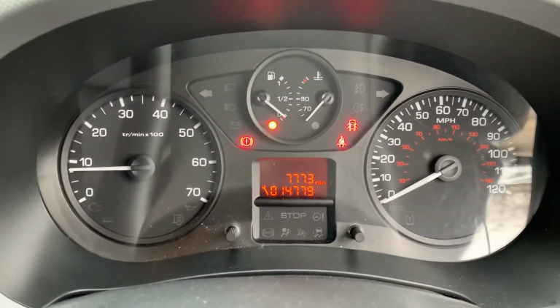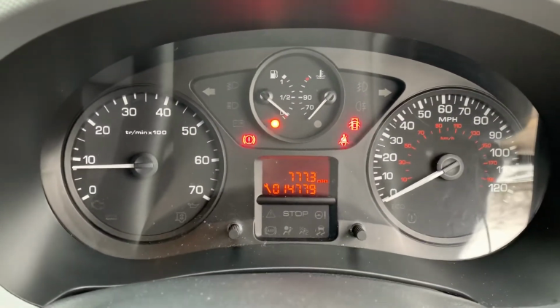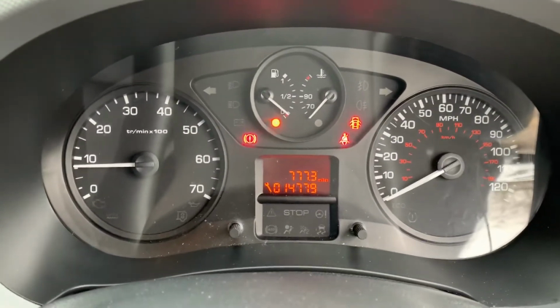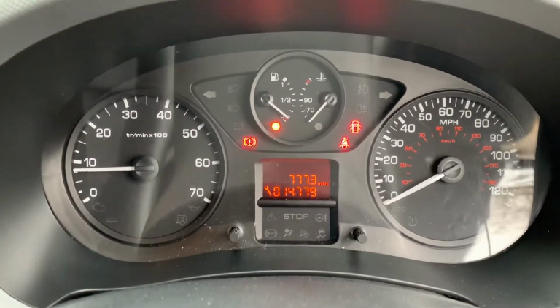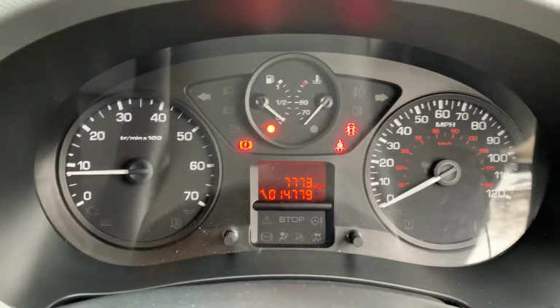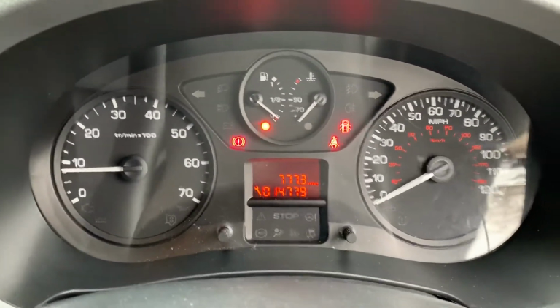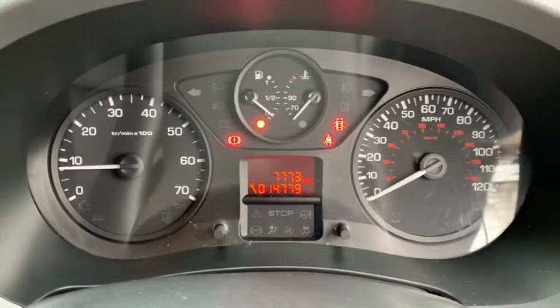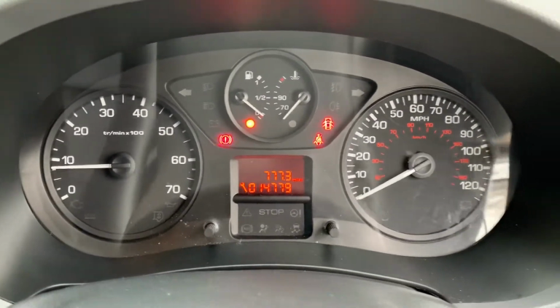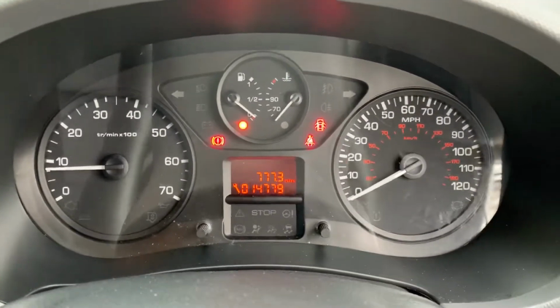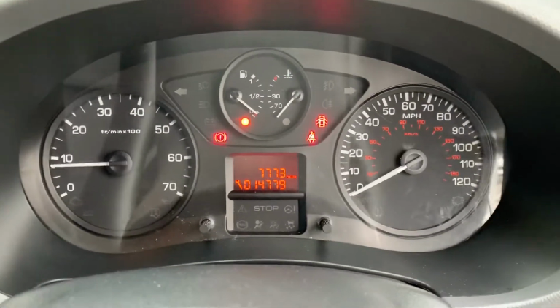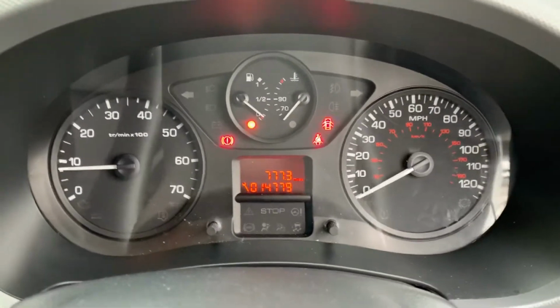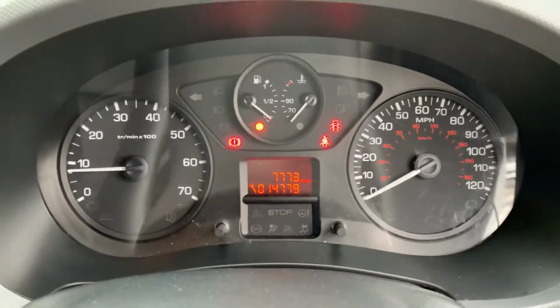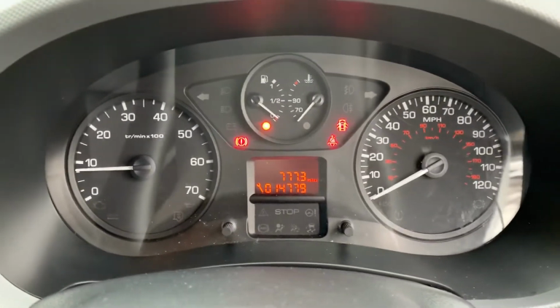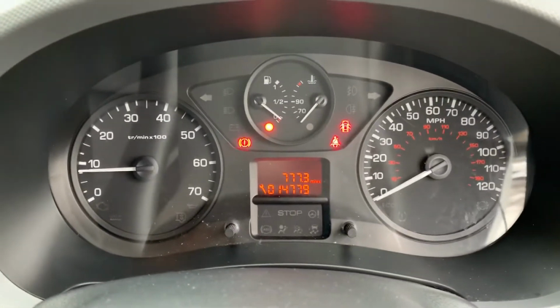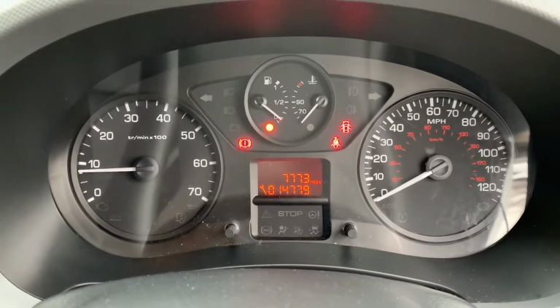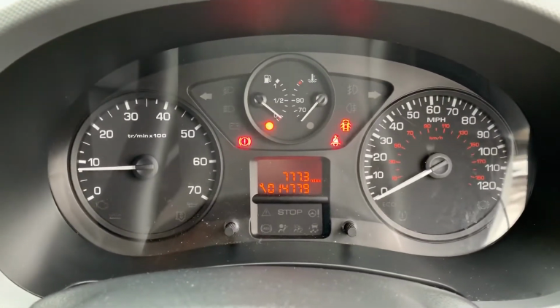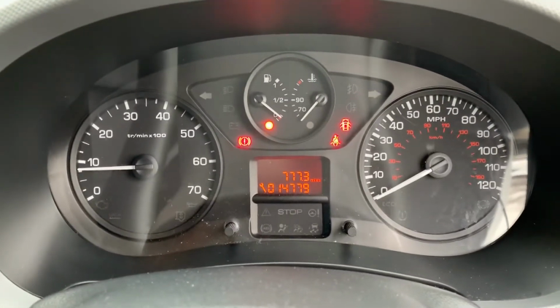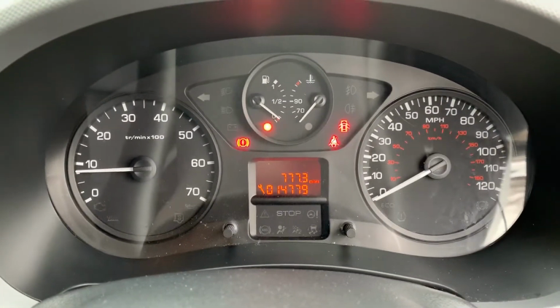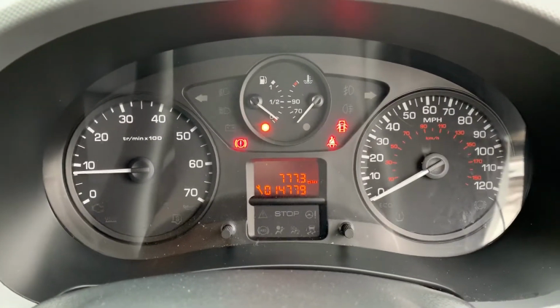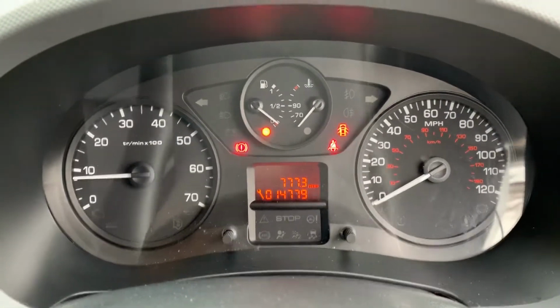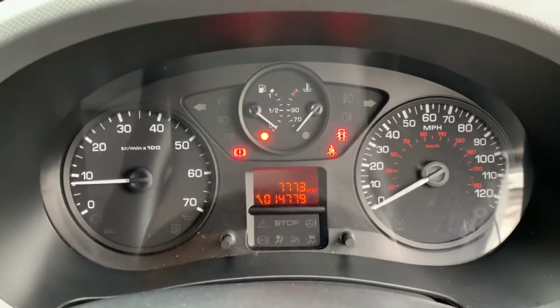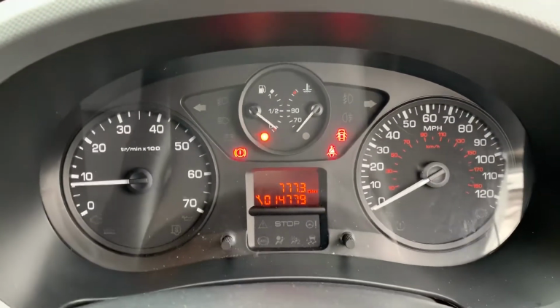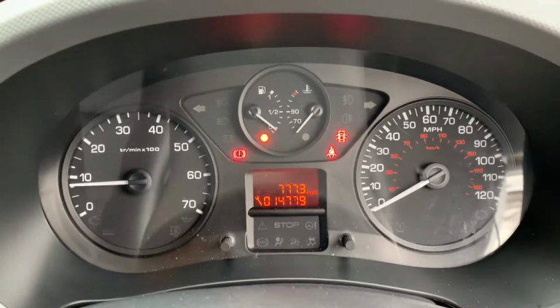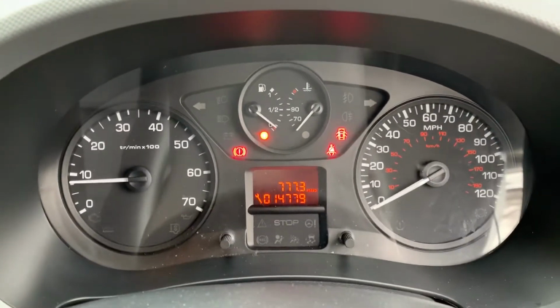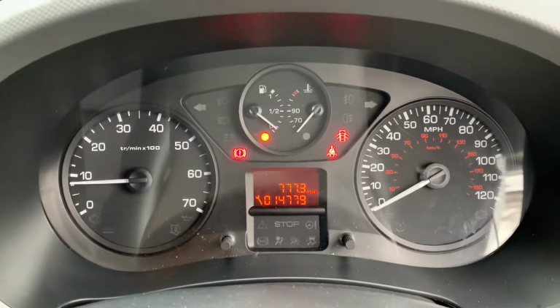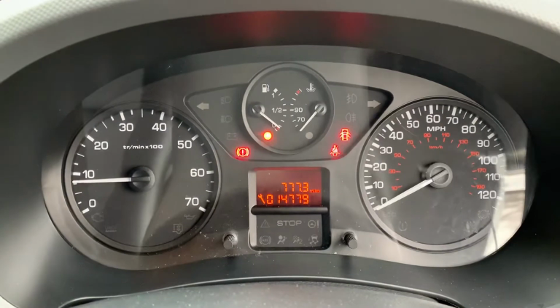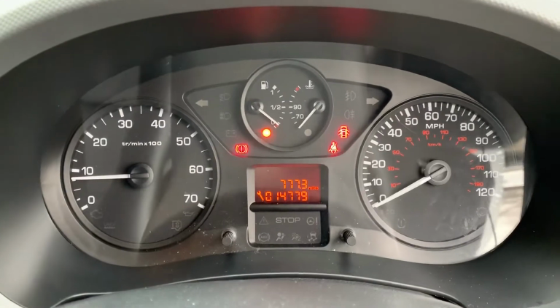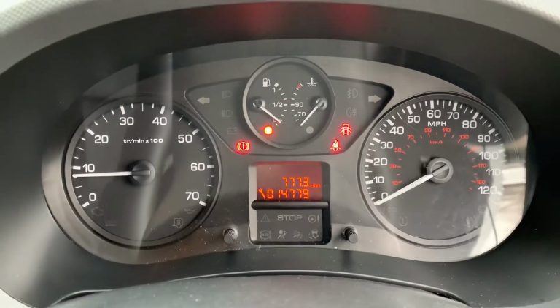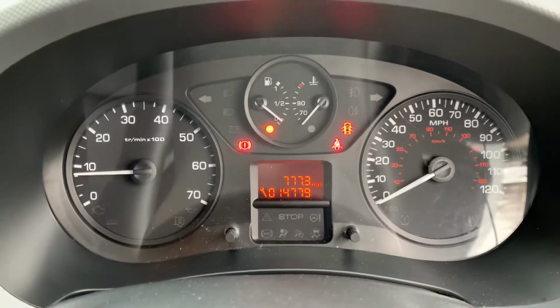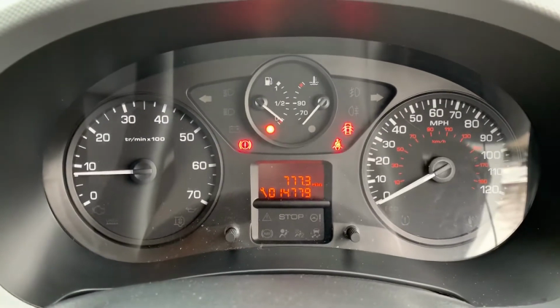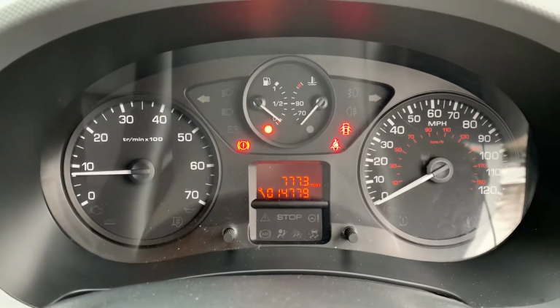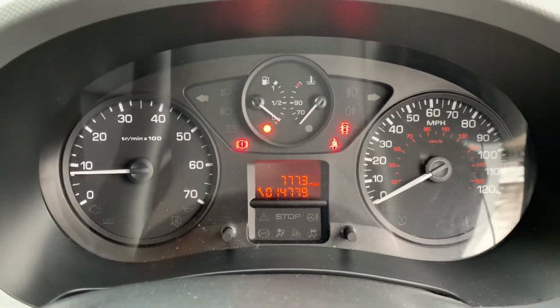As you can see the engine is running with no warning lights. It is due a service now which we're going to be doing before it leaves us.